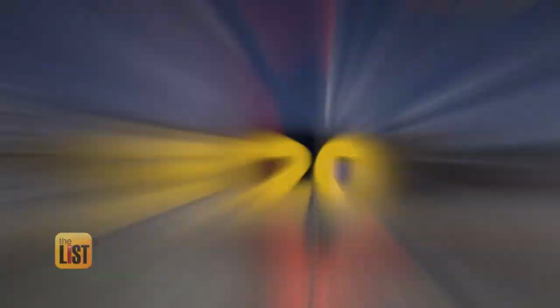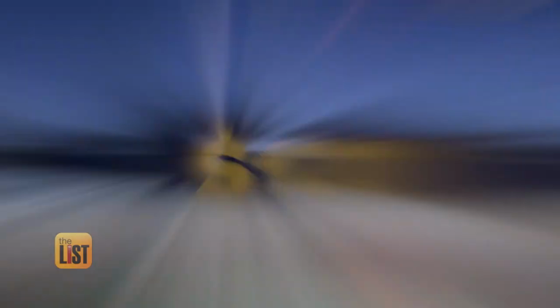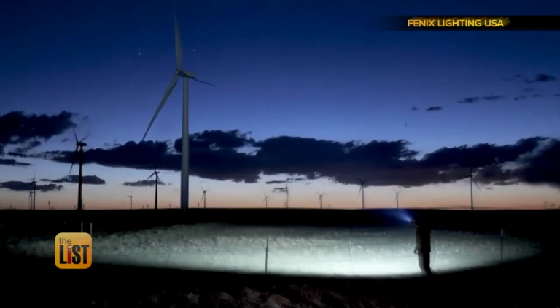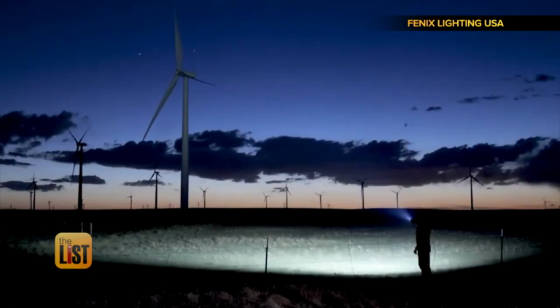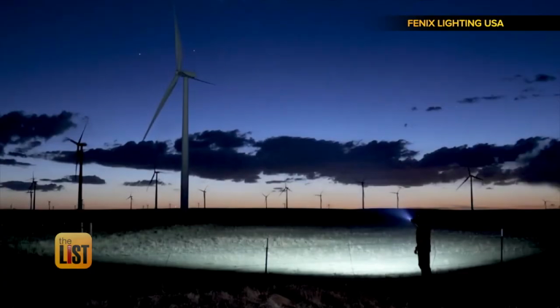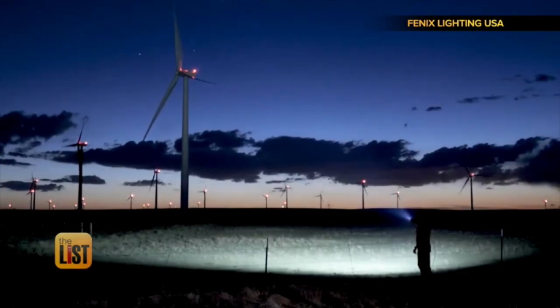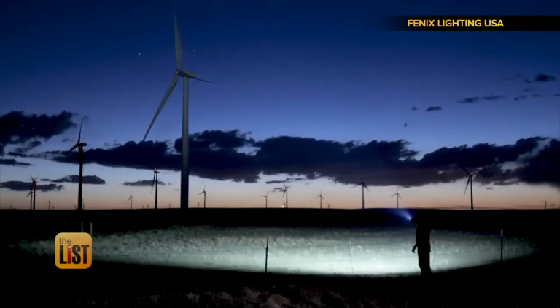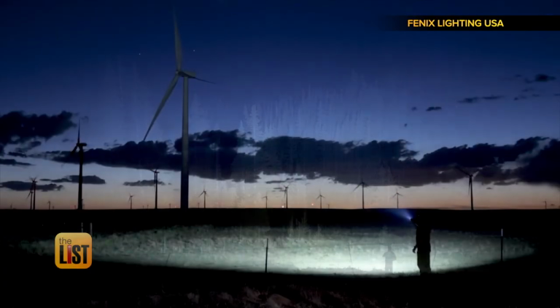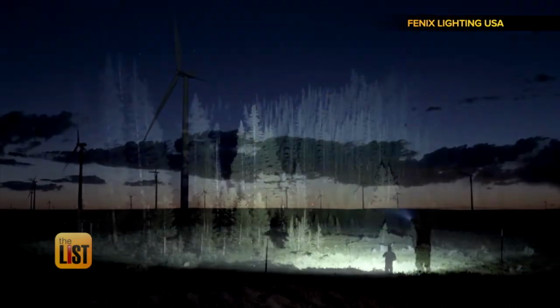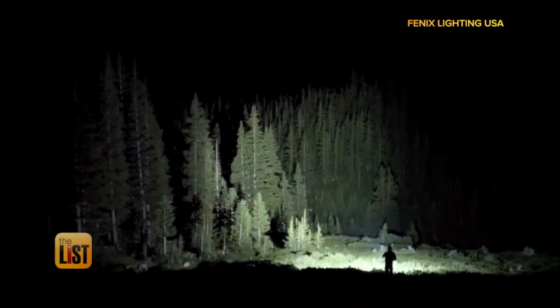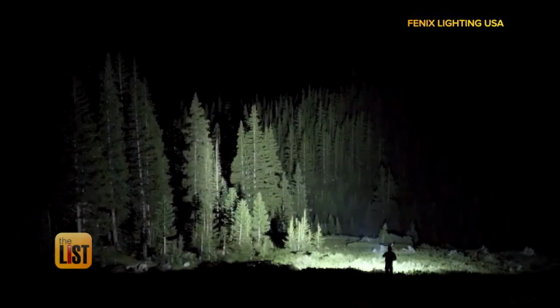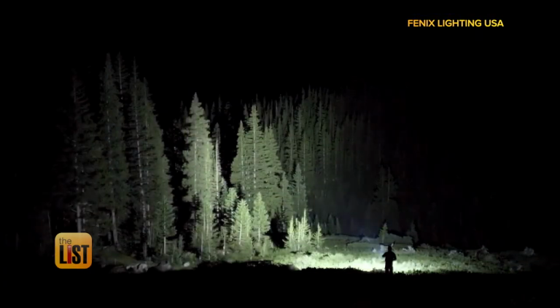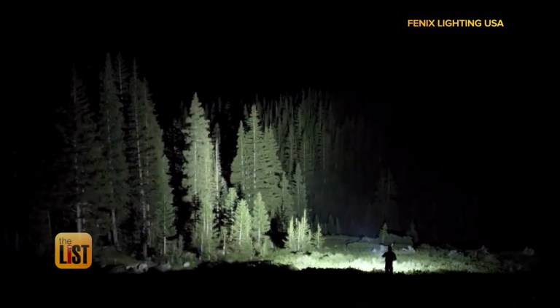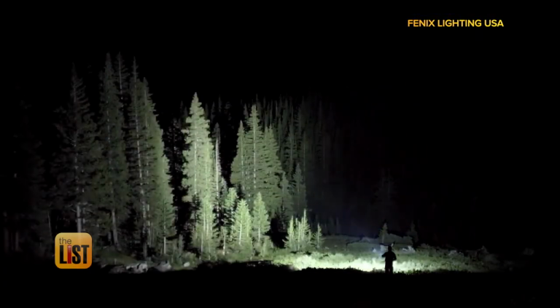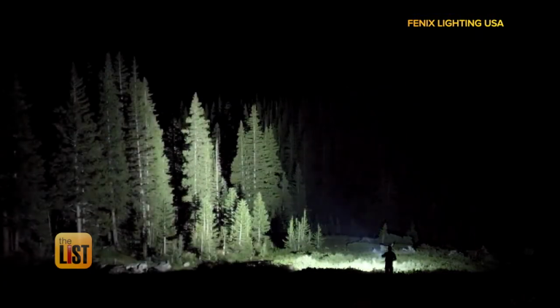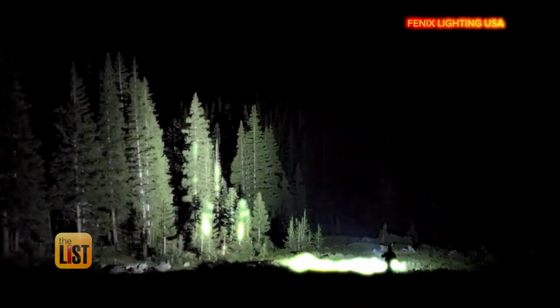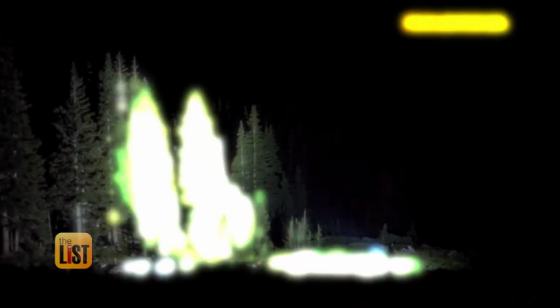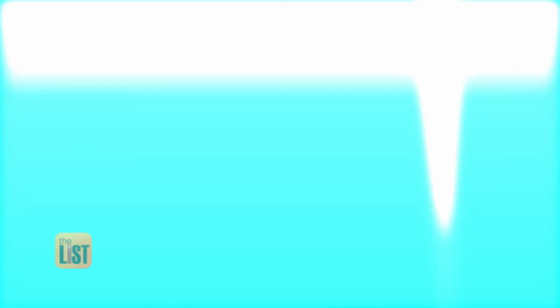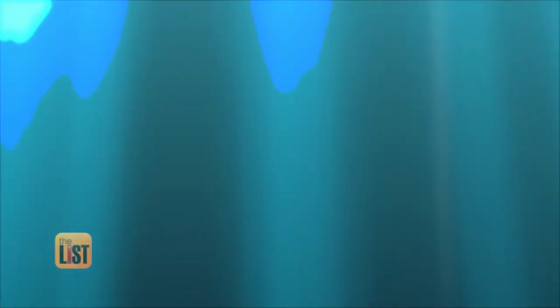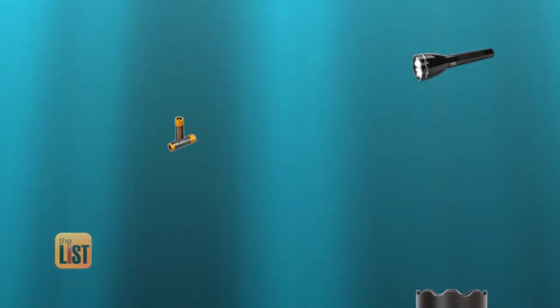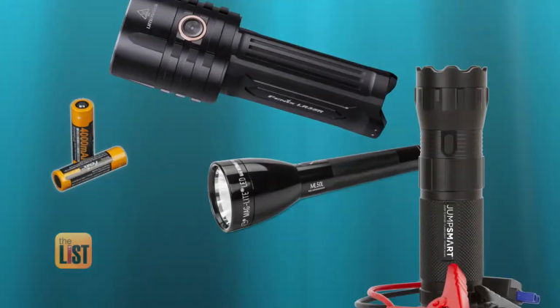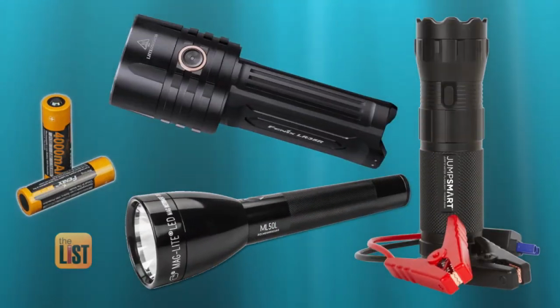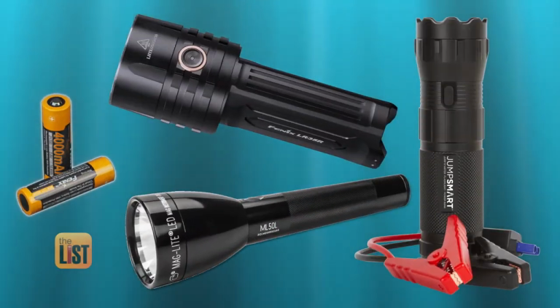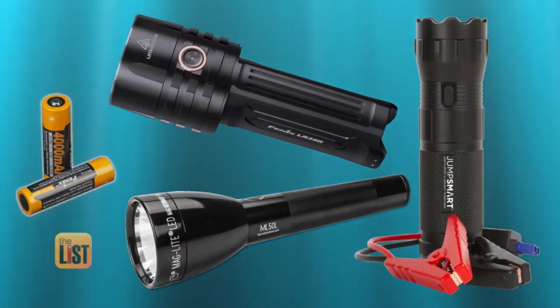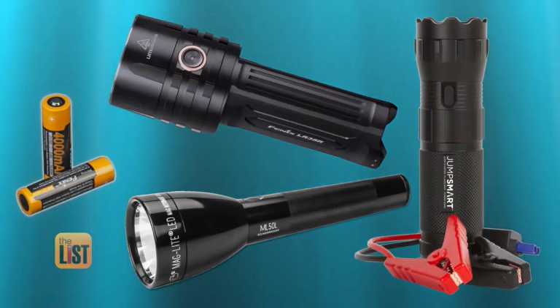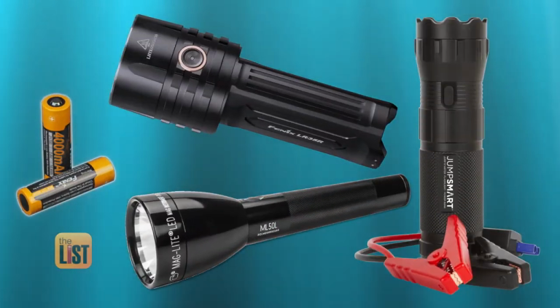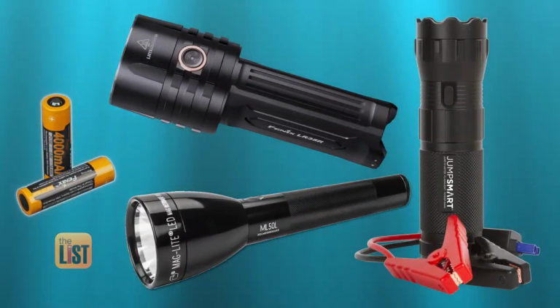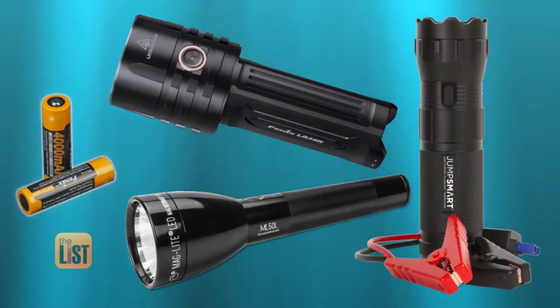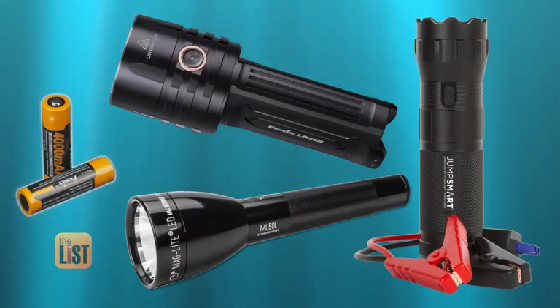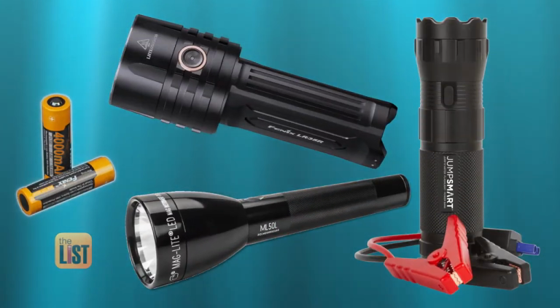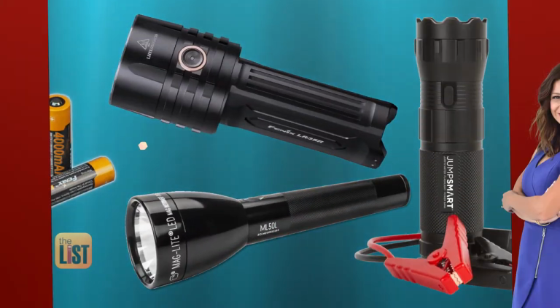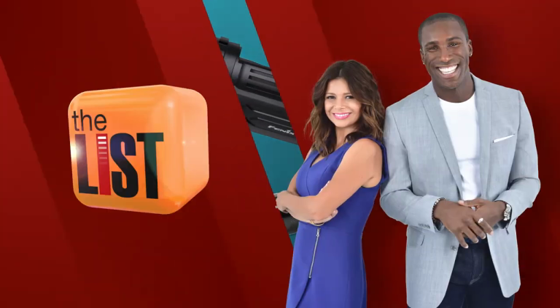New tech lighting up the night with the latest in flashlights.